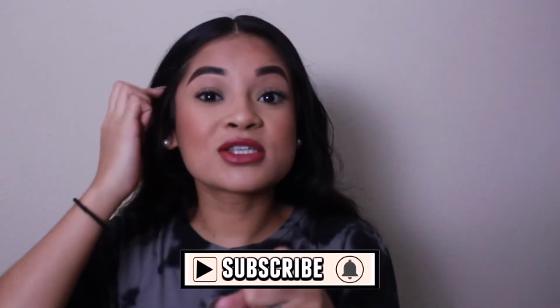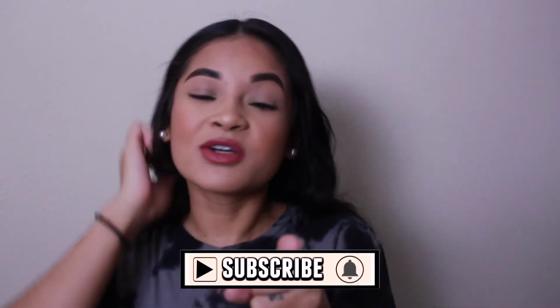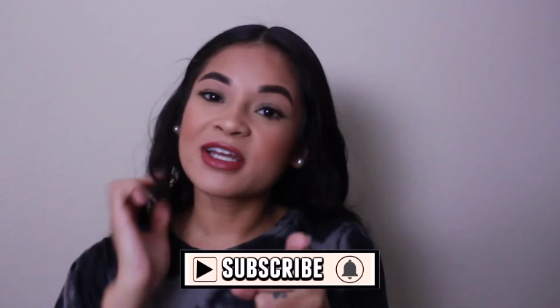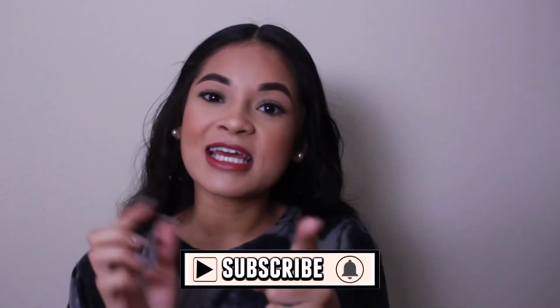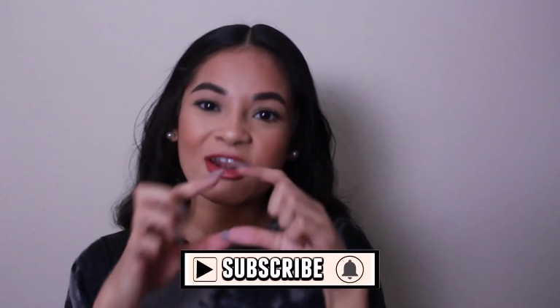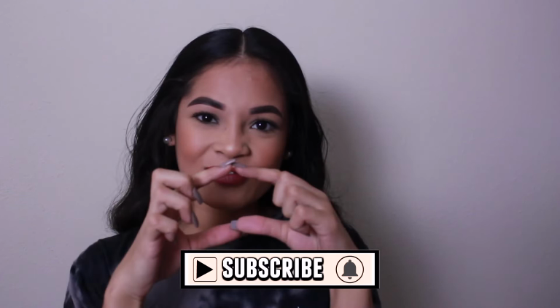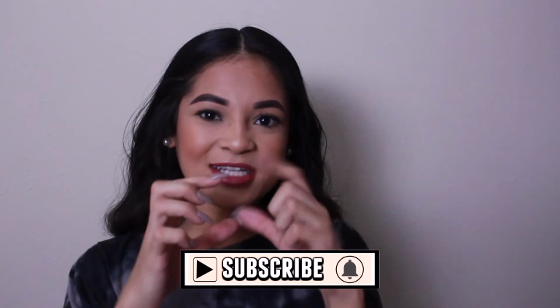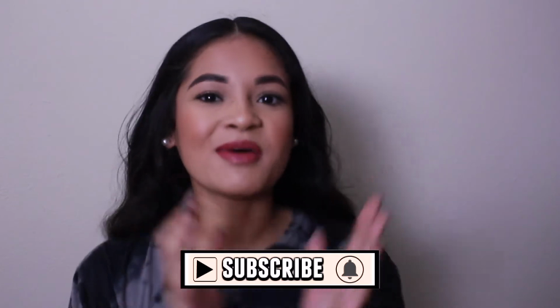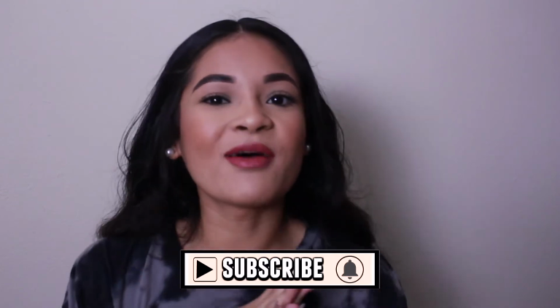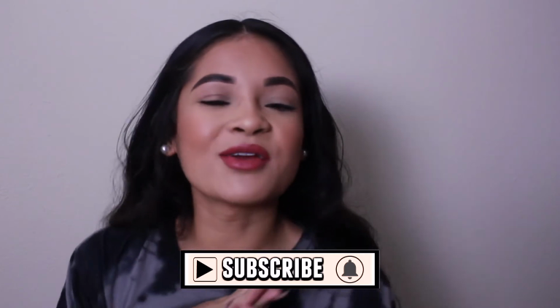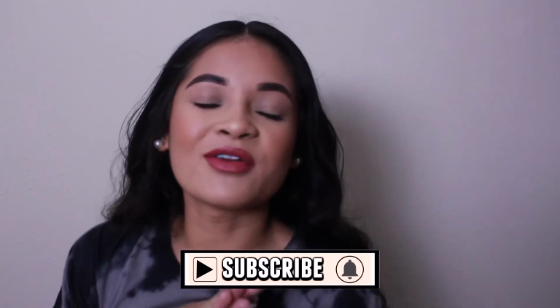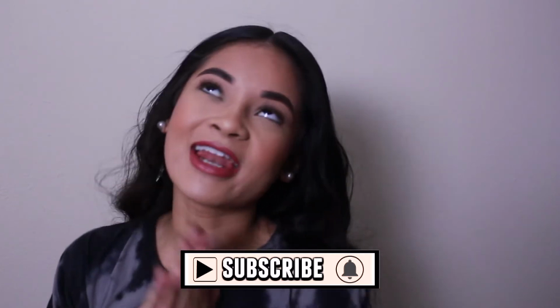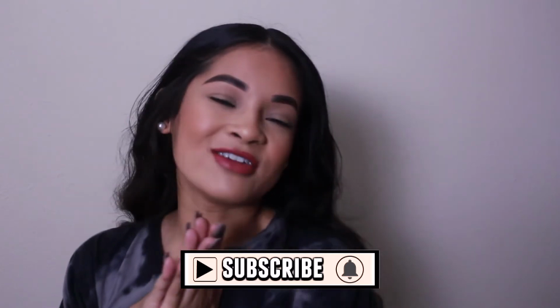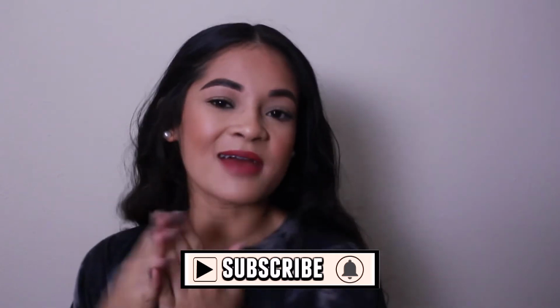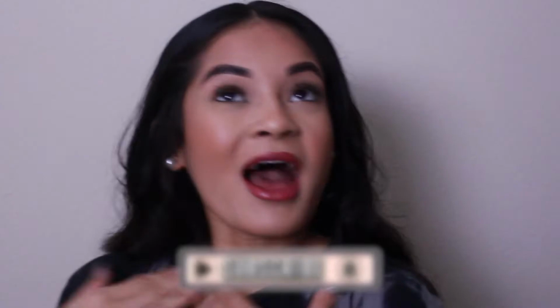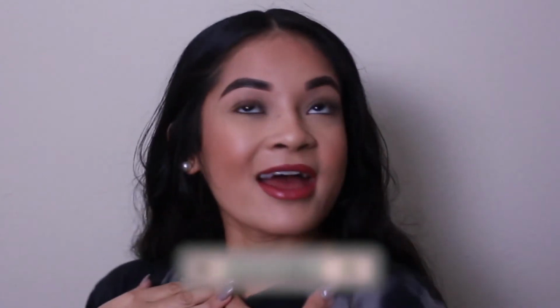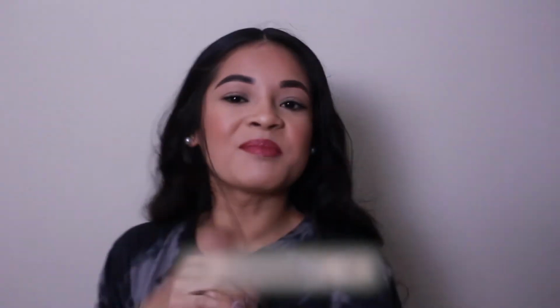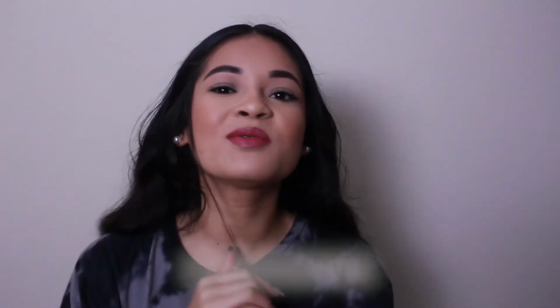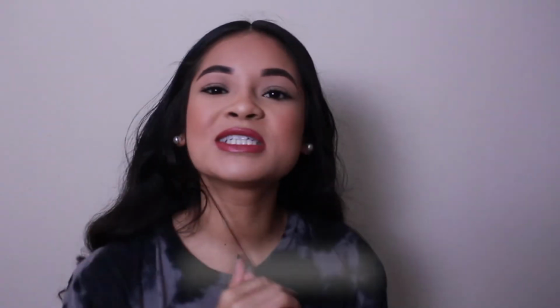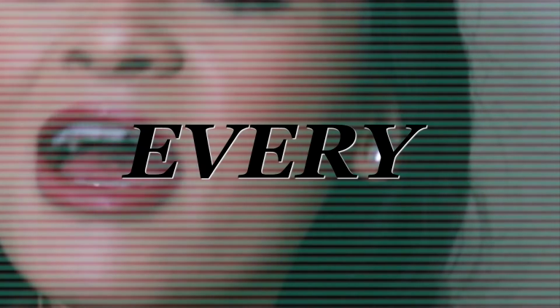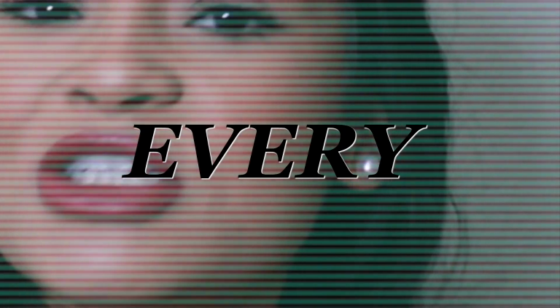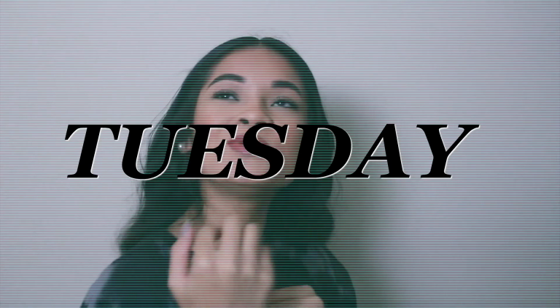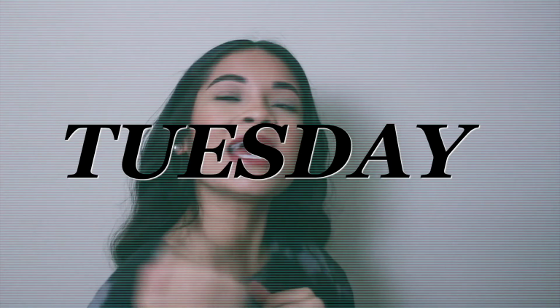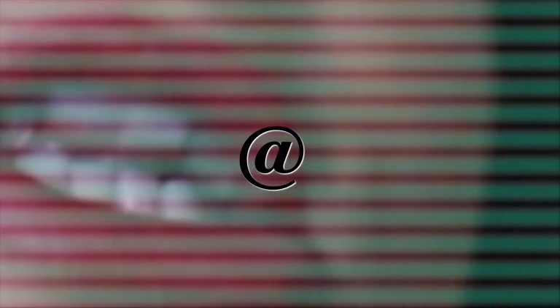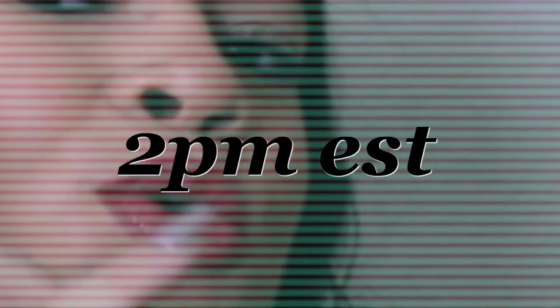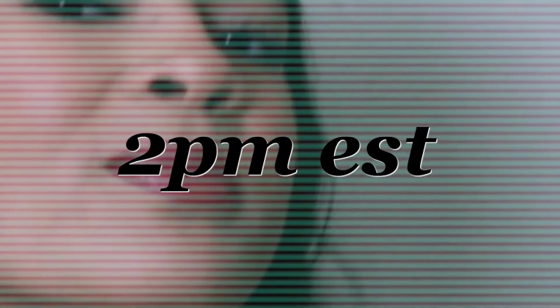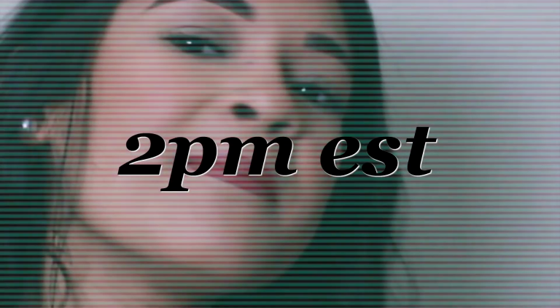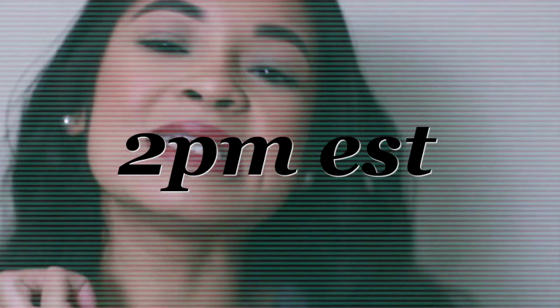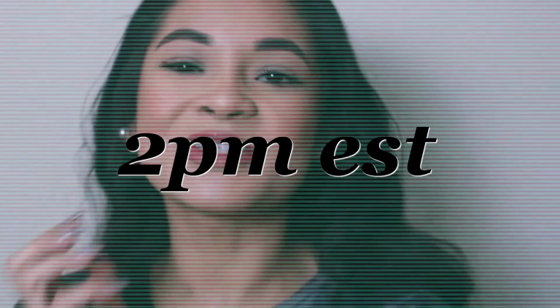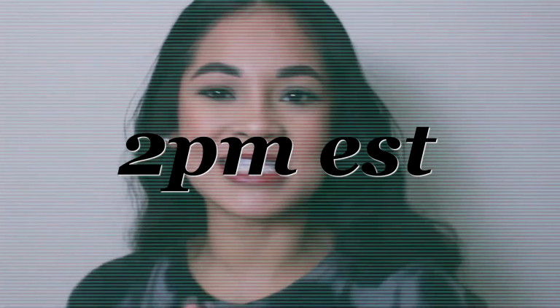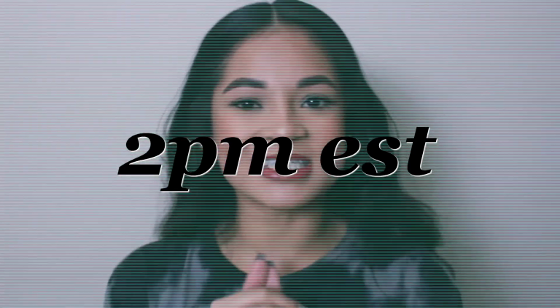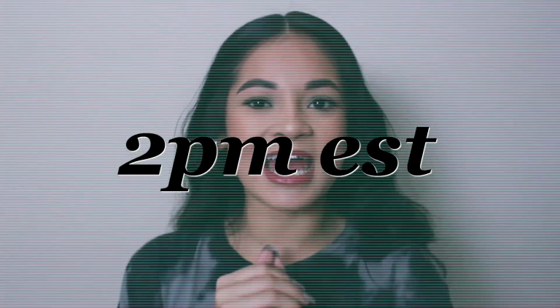Also, don't forget to hit that notification bell. That way you're notified every time I upload, which is every Tuesday at 2 p.m. Eastern Standard Time.